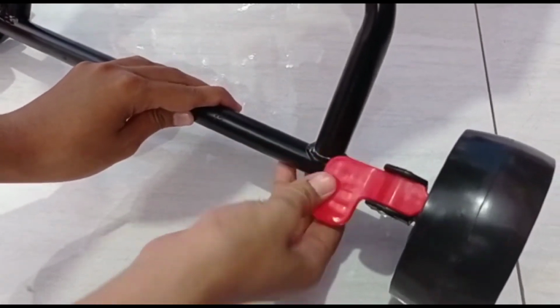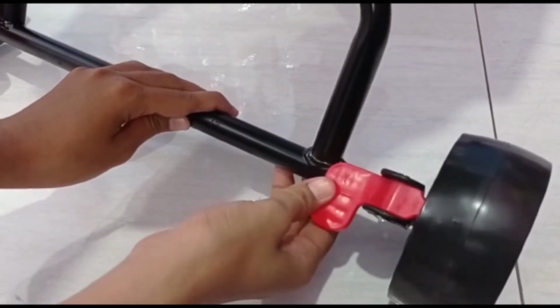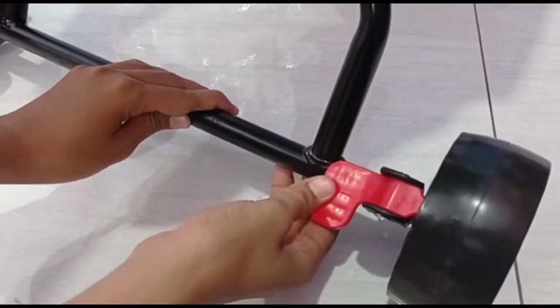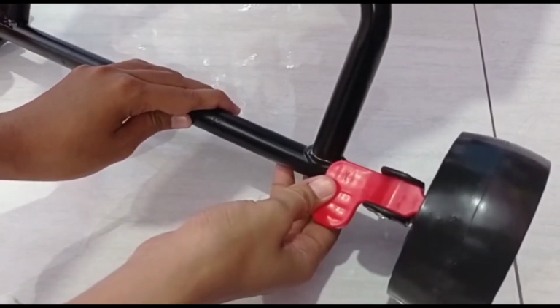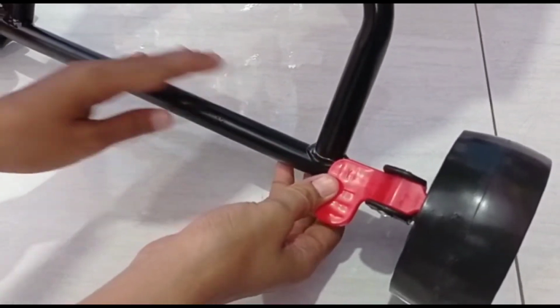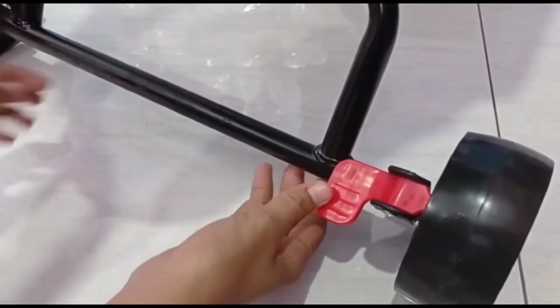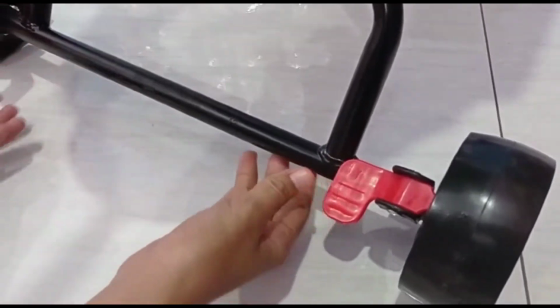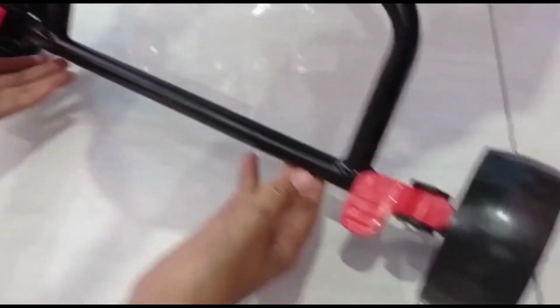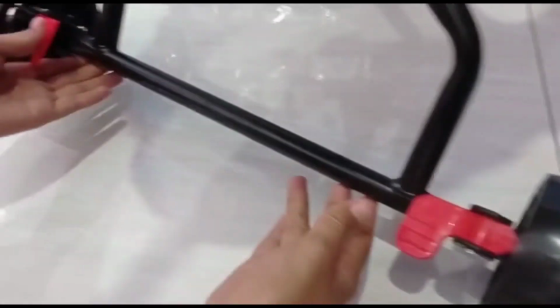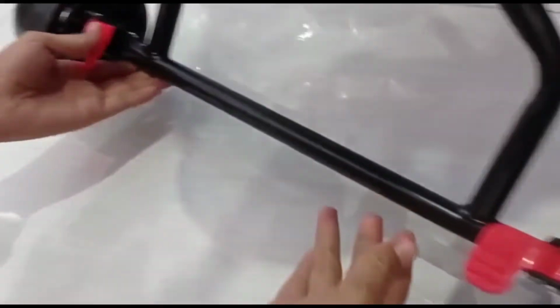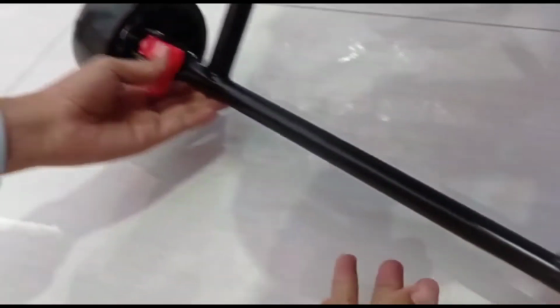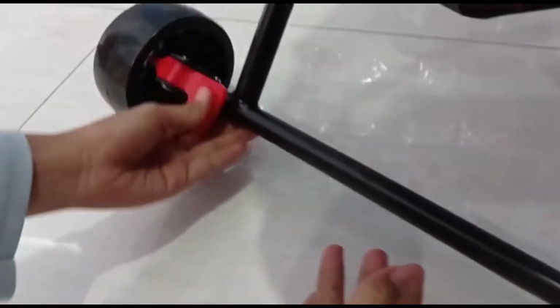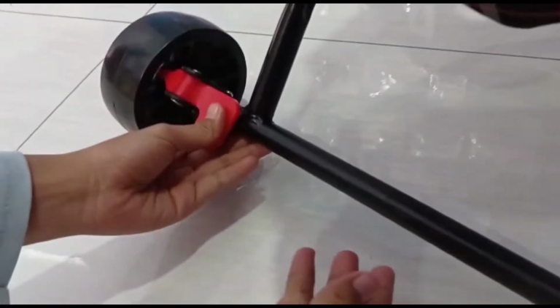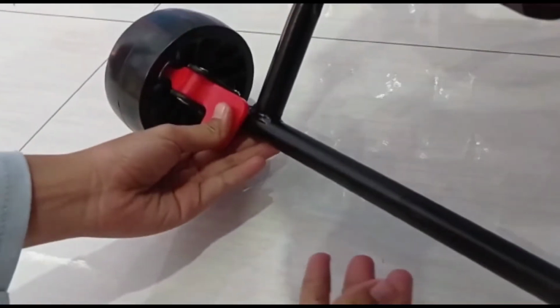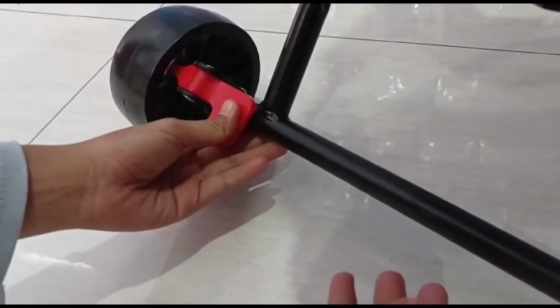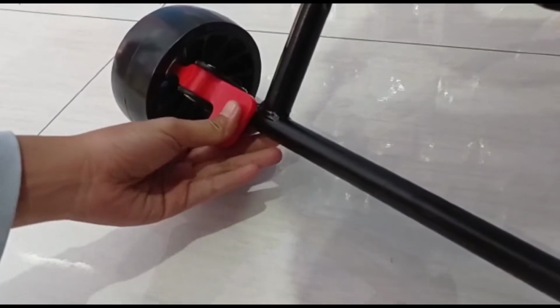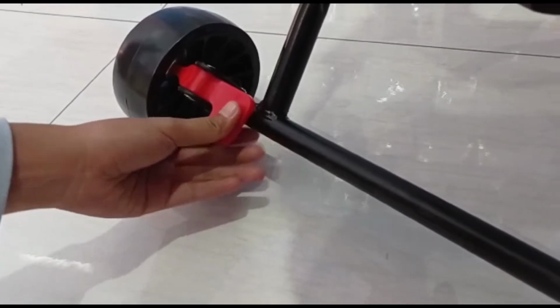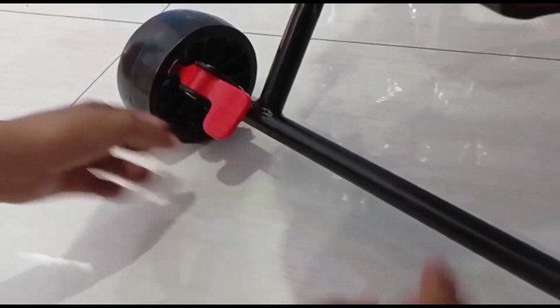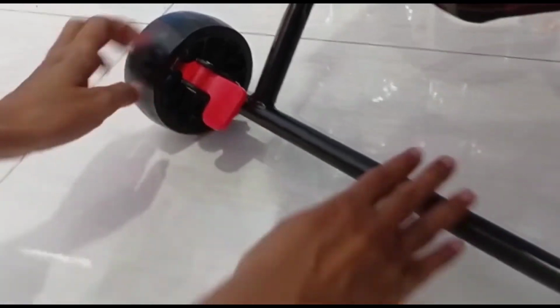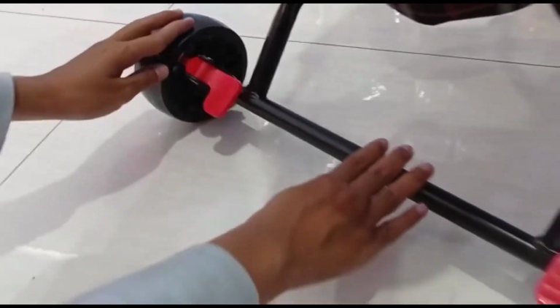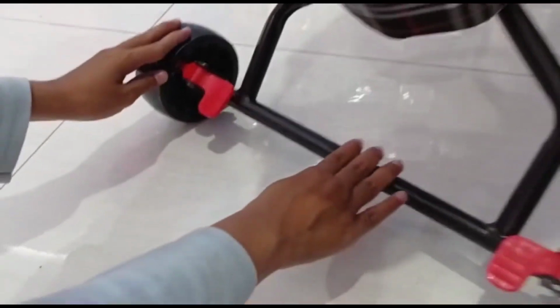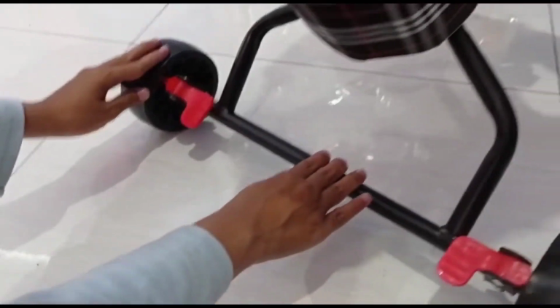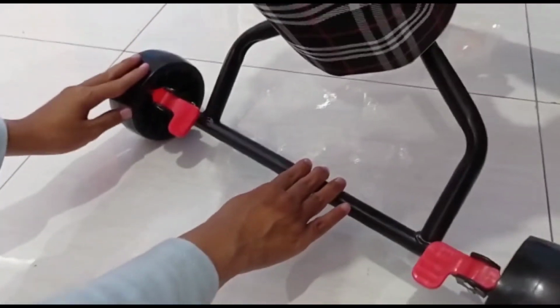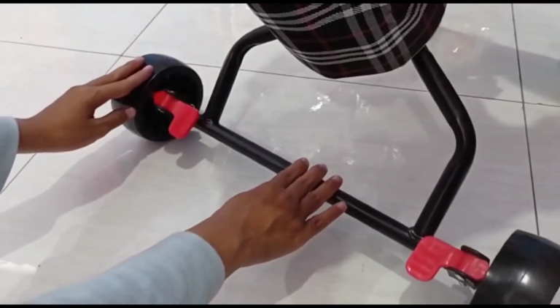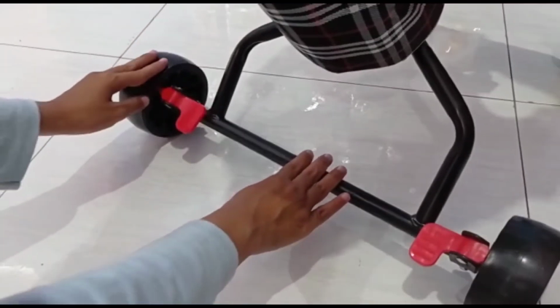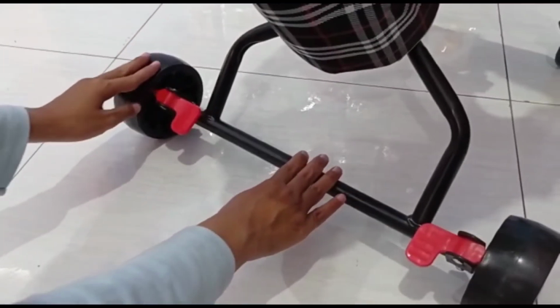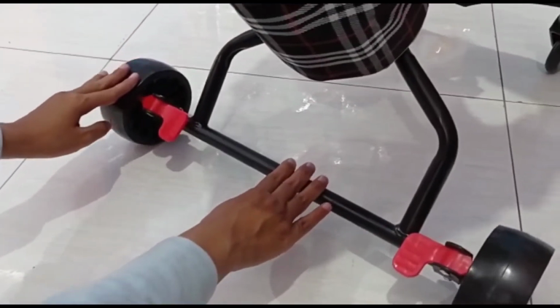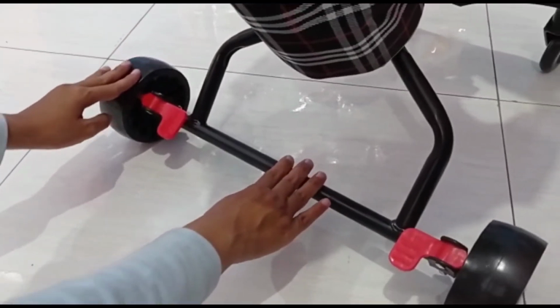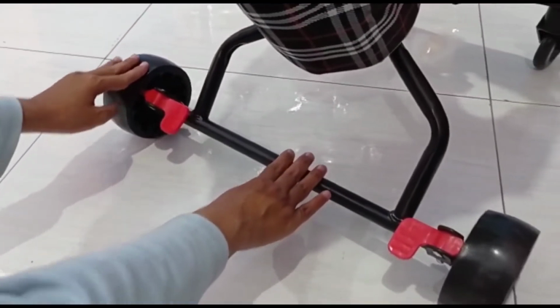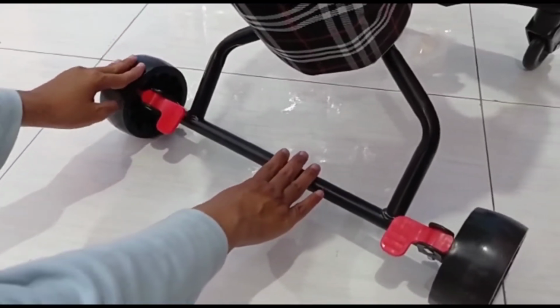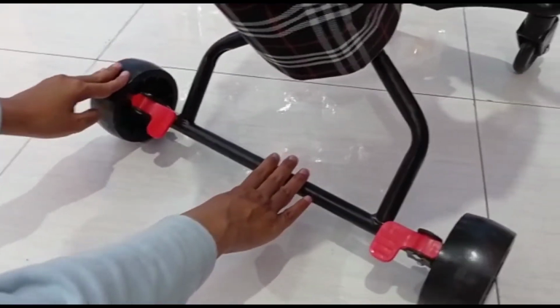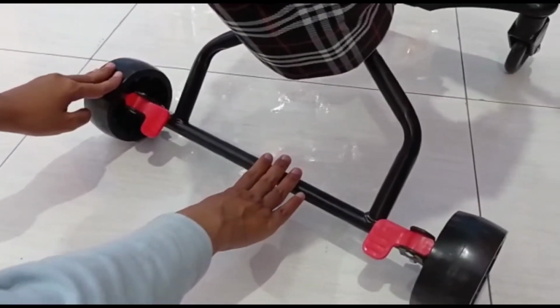Tinggal ditekan dua-duanya, kanan dan kiri, maka strollernya tidak akan bergerak lagi.